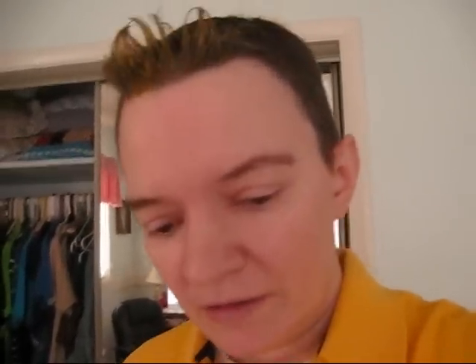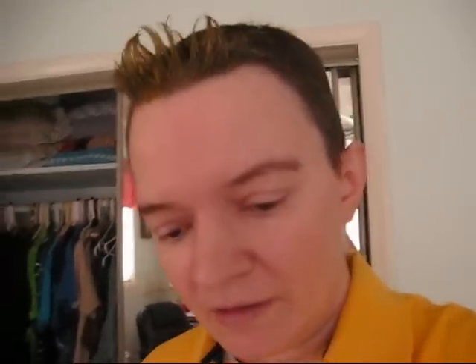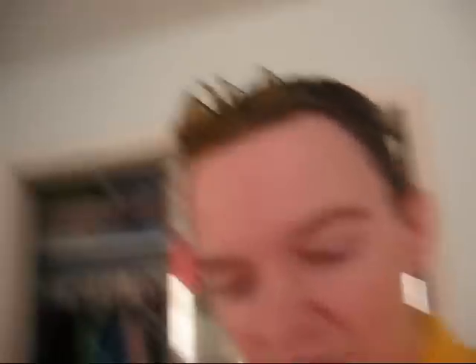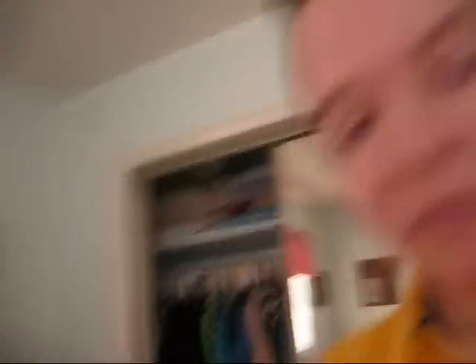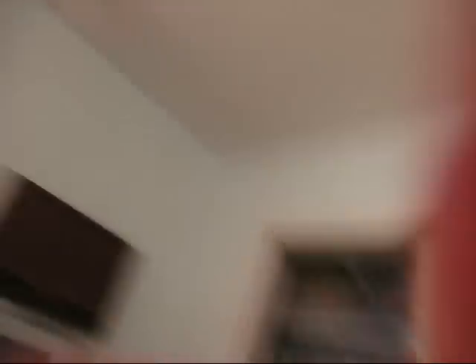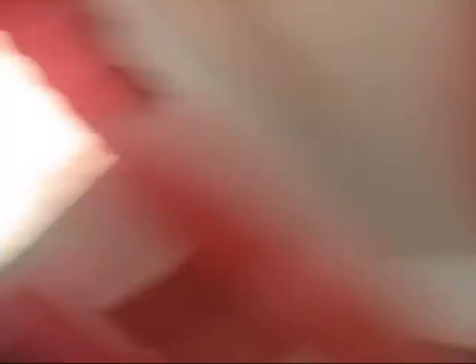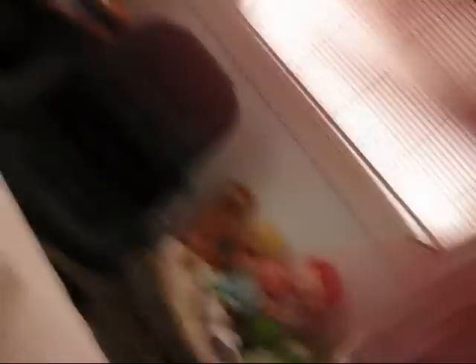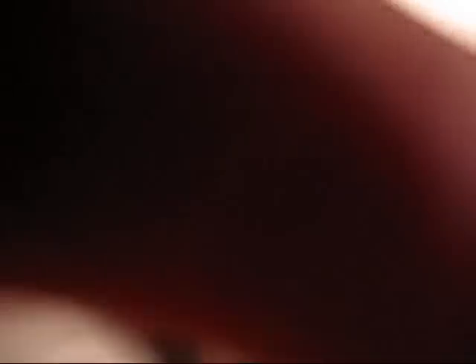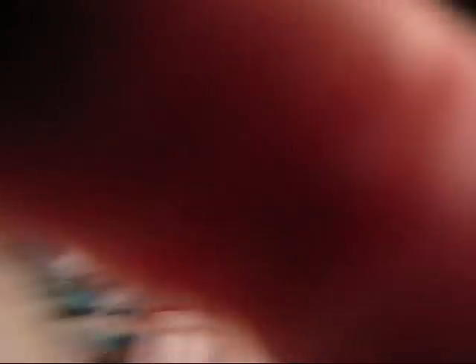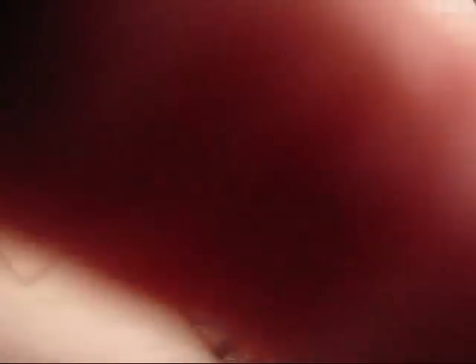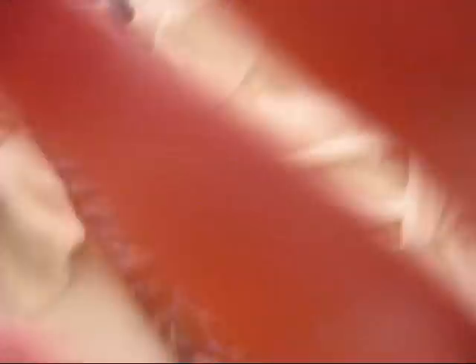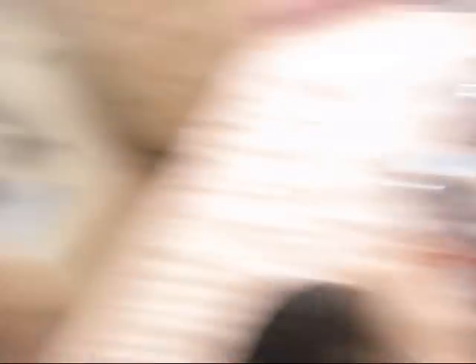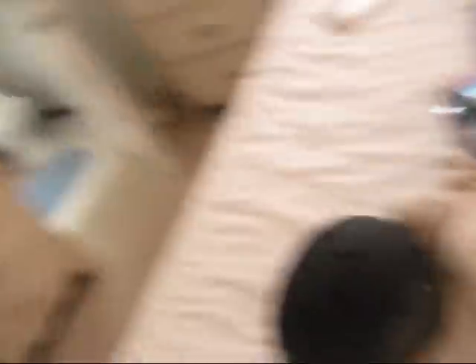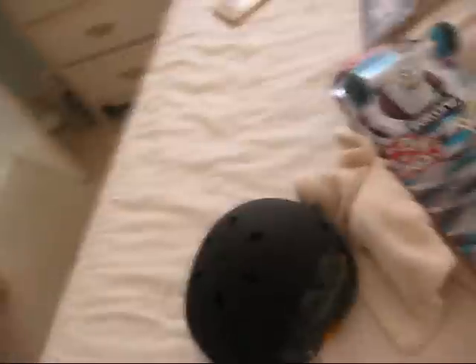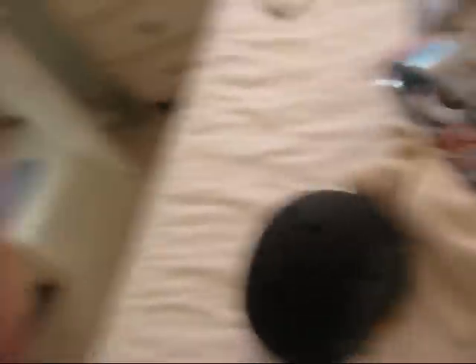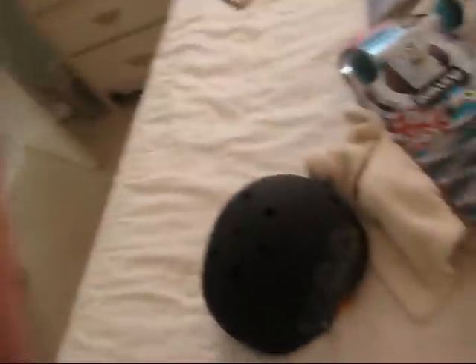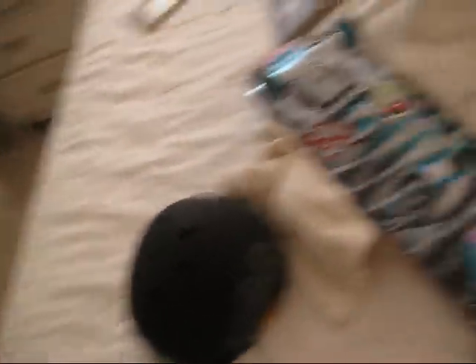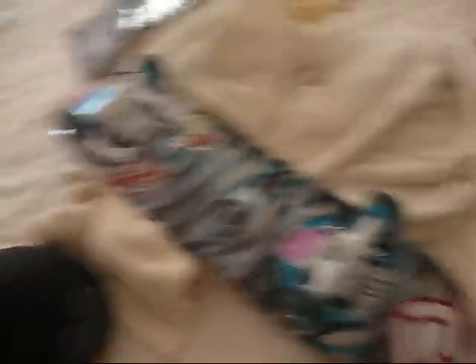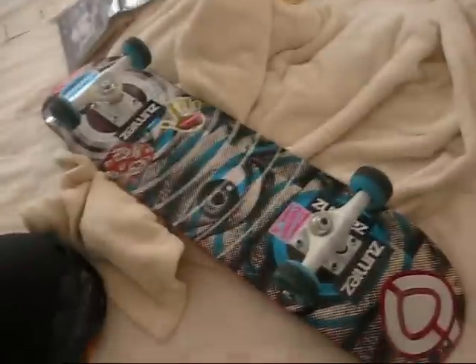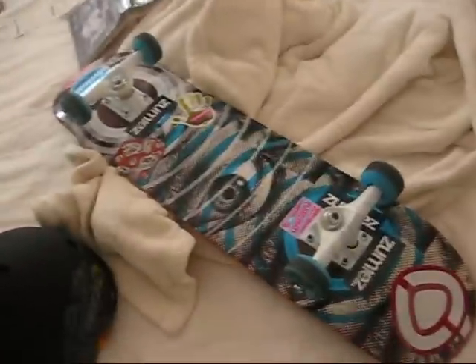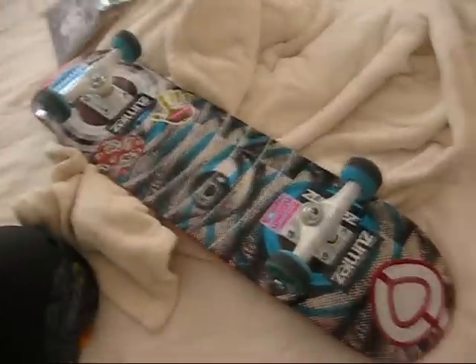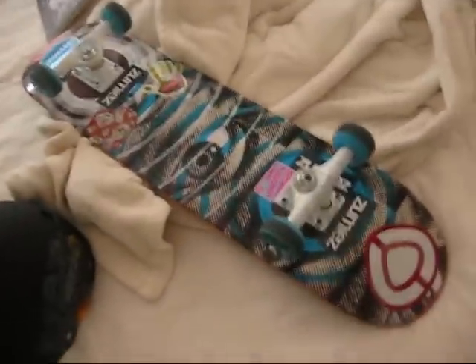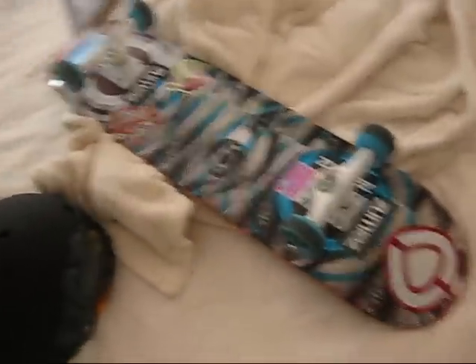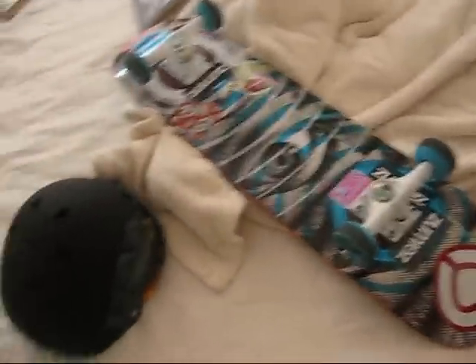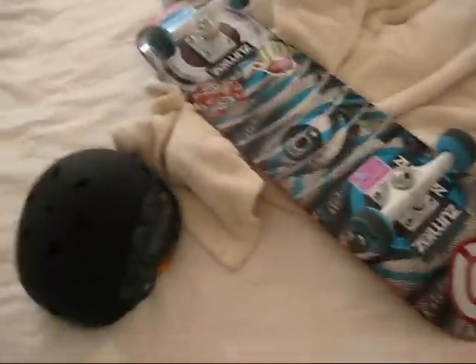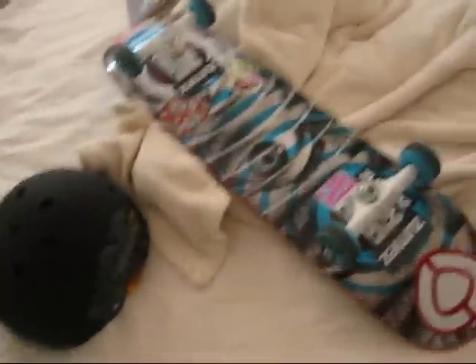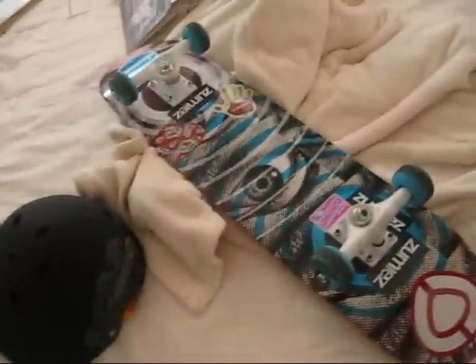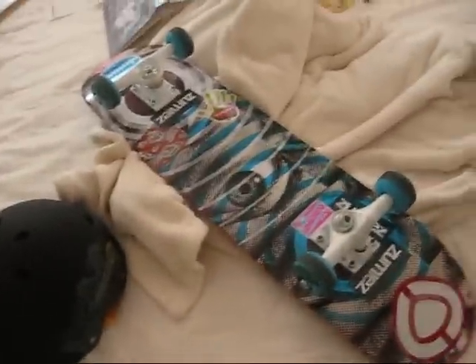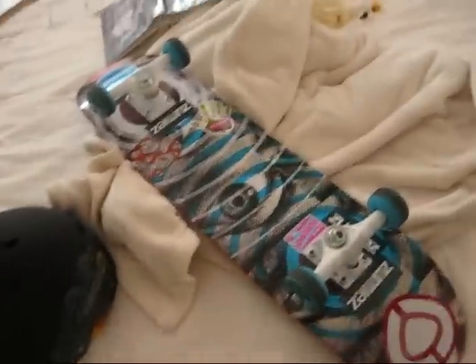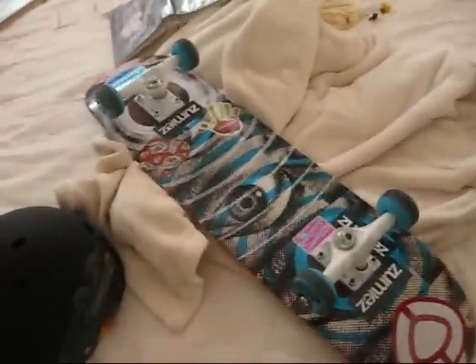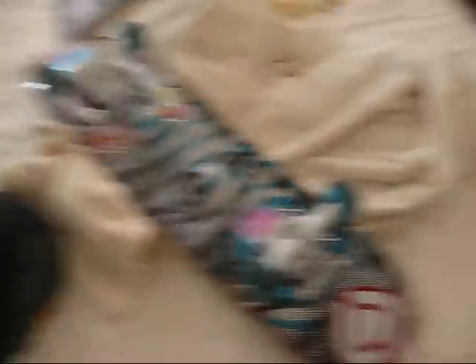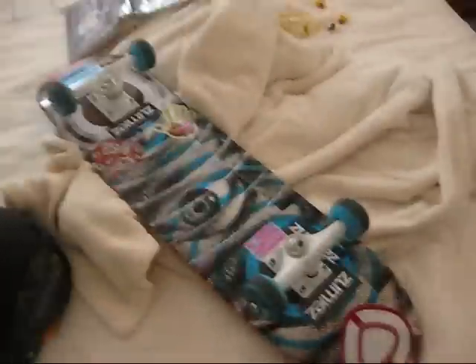Anyway, this is my setup. Hope you enjoy. Bye.